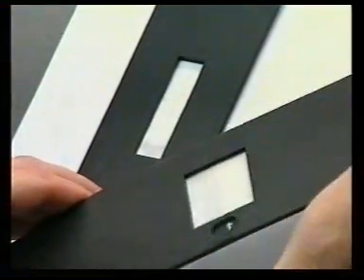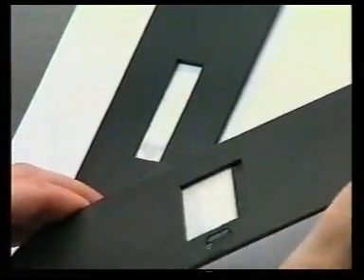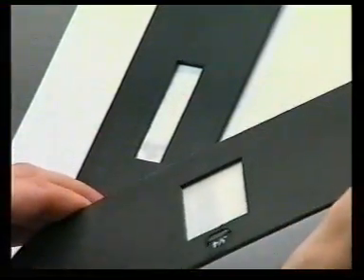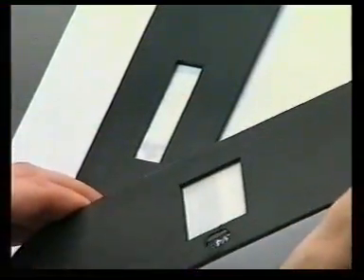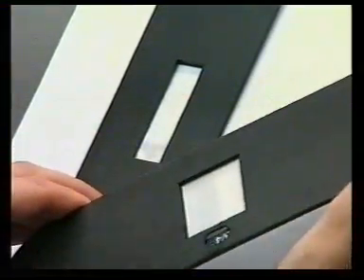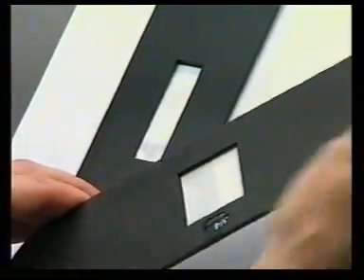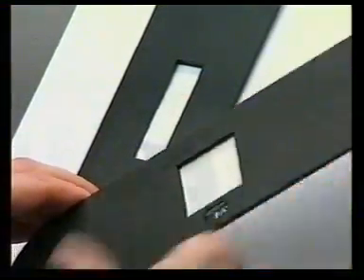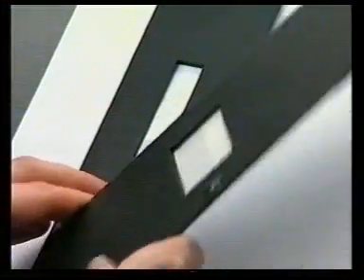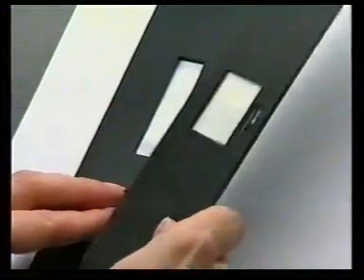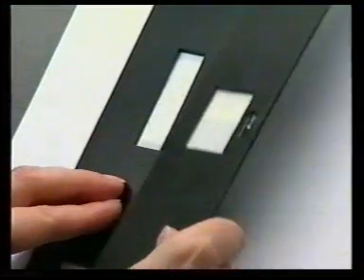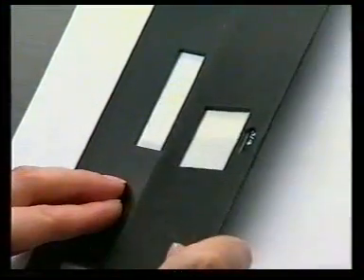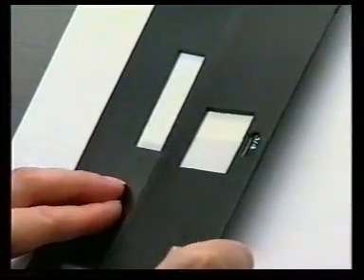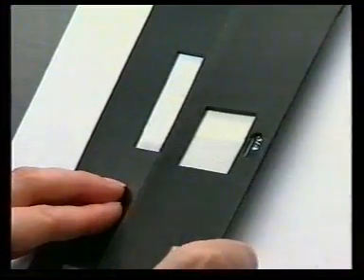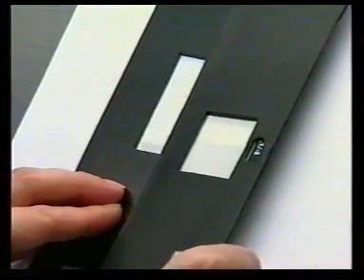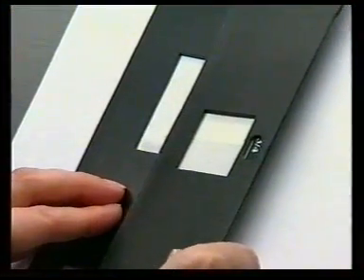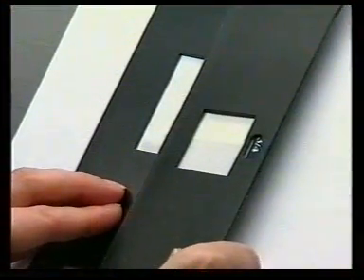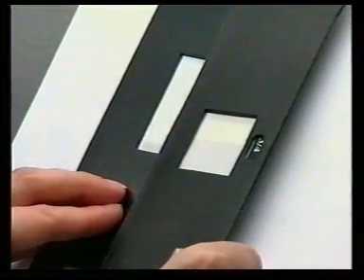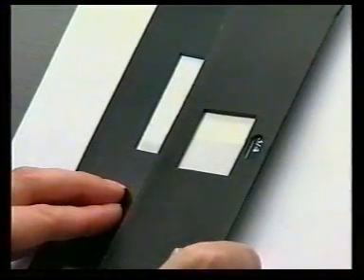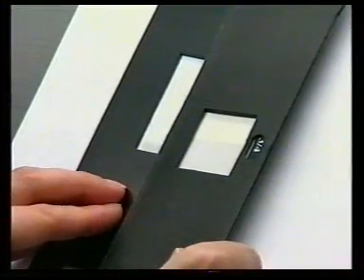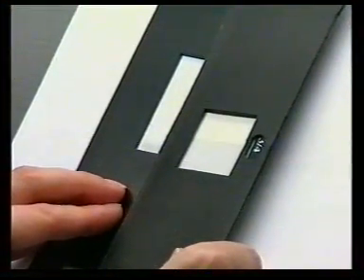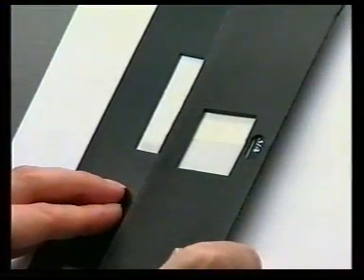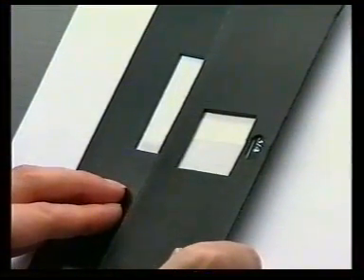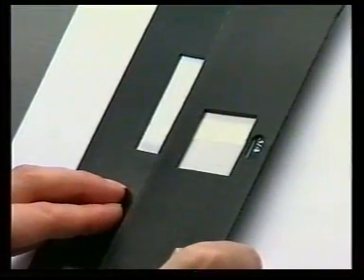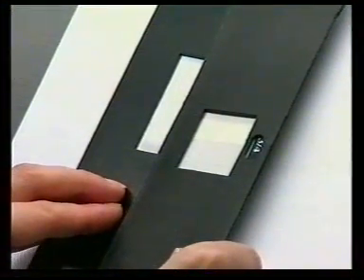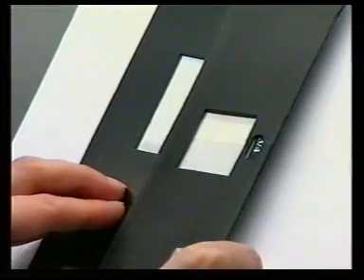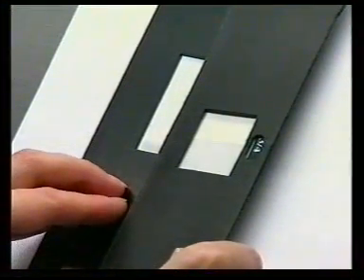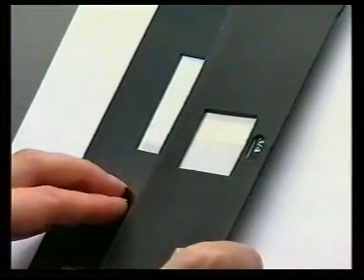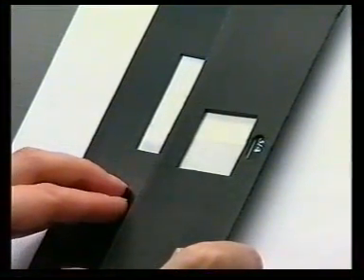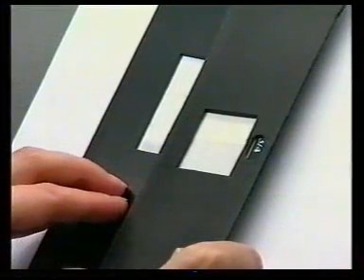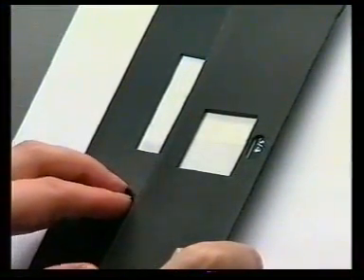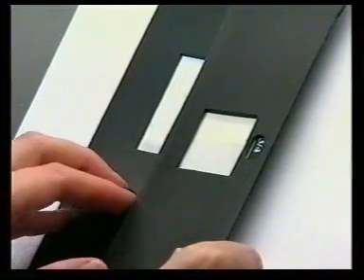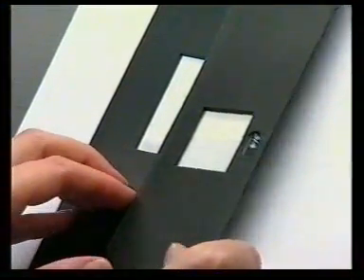When dry, the degree of staining and changing shade is assessed.